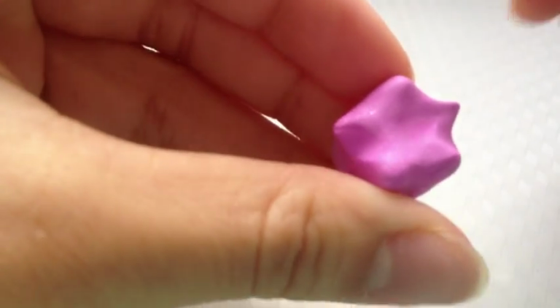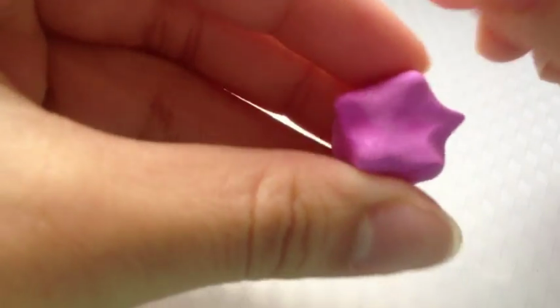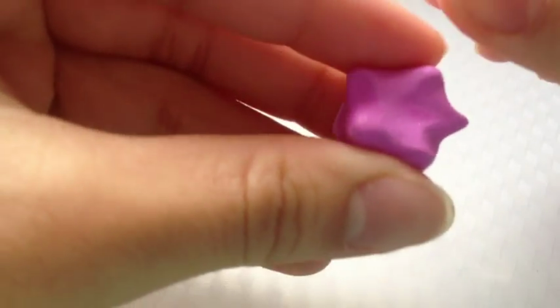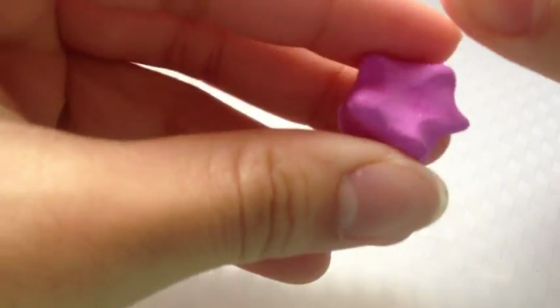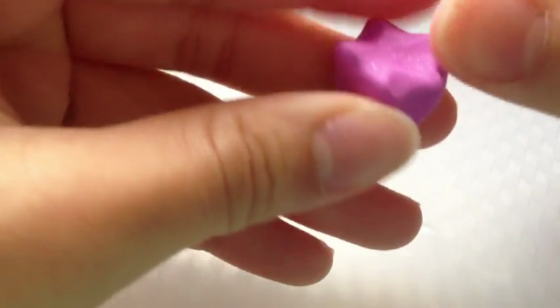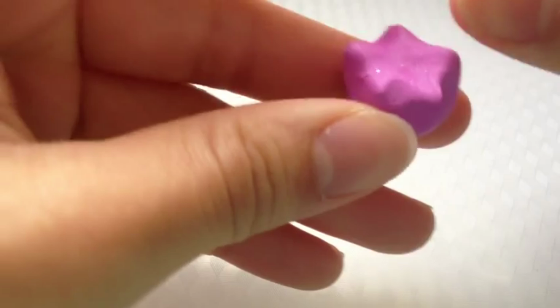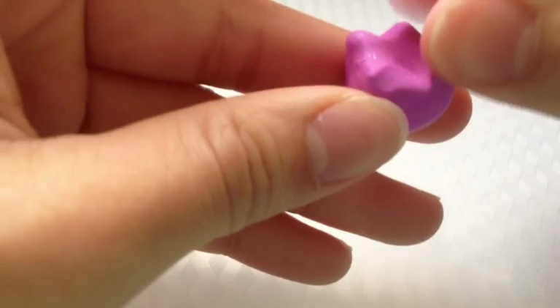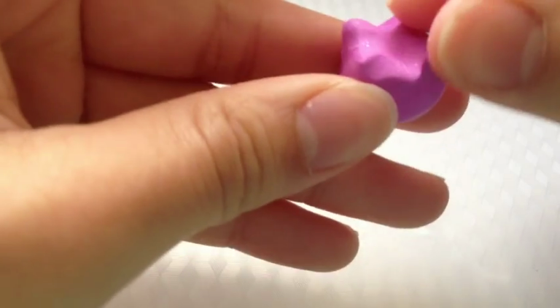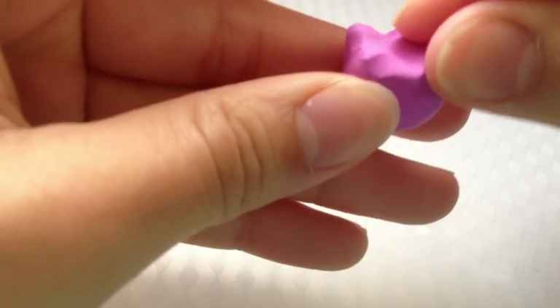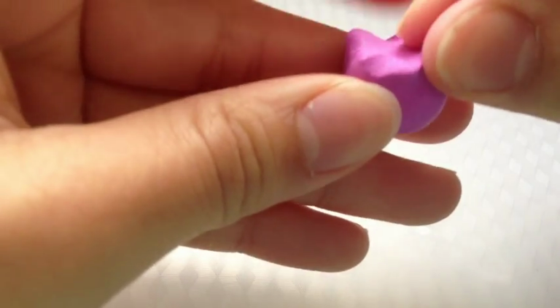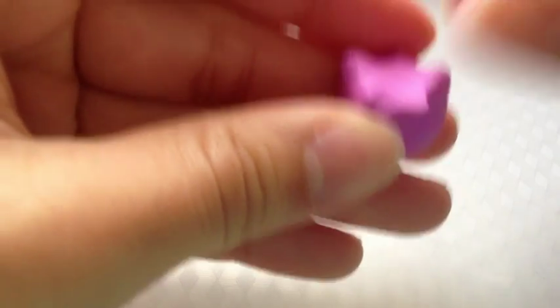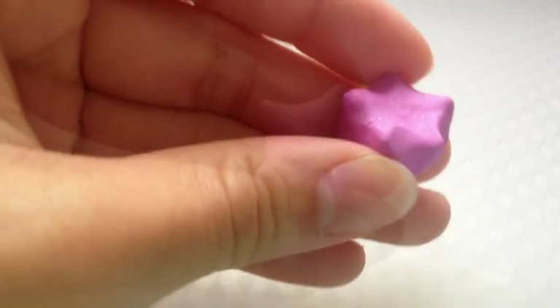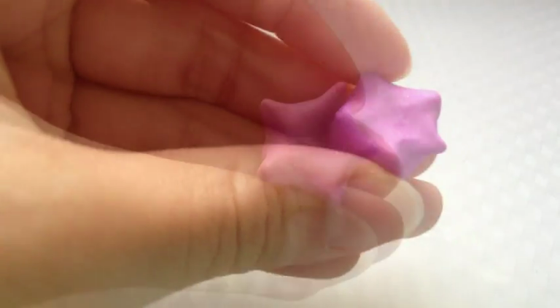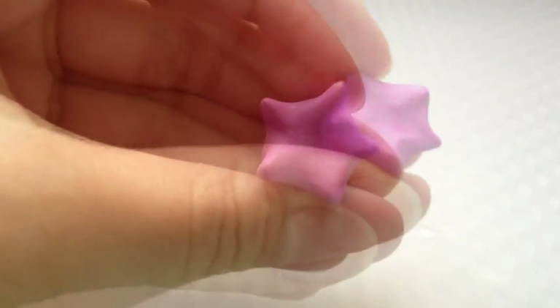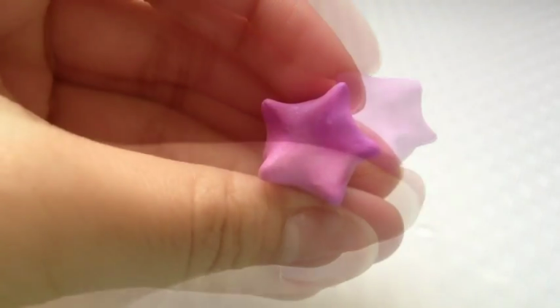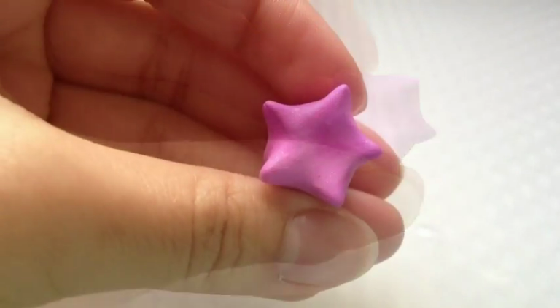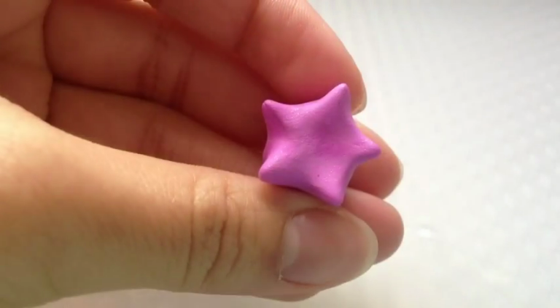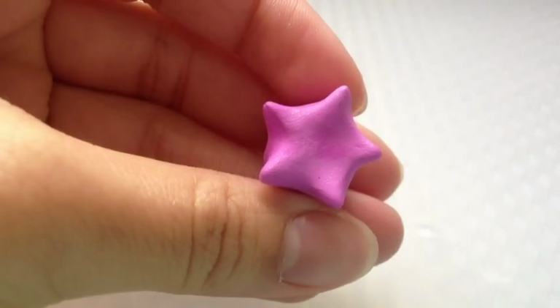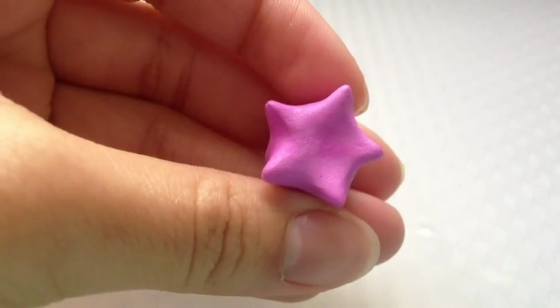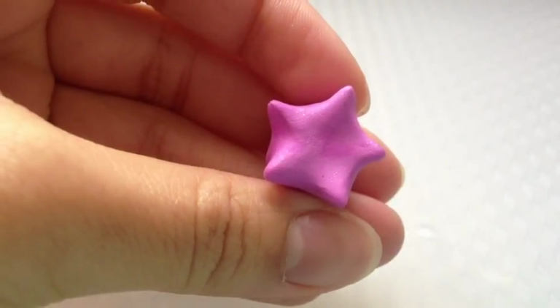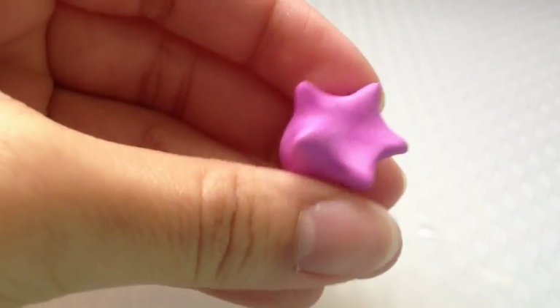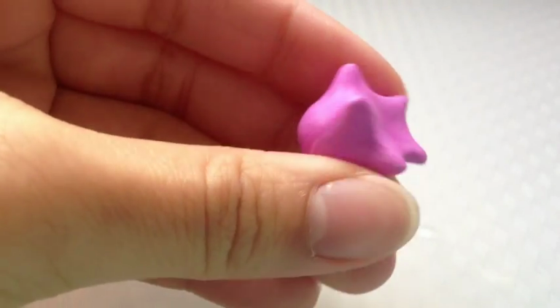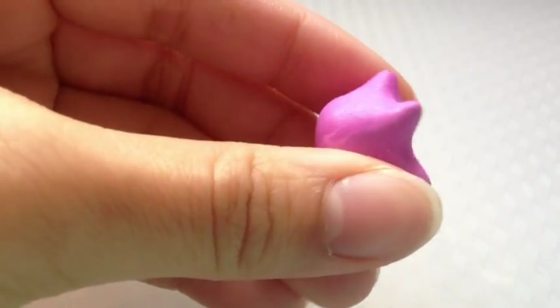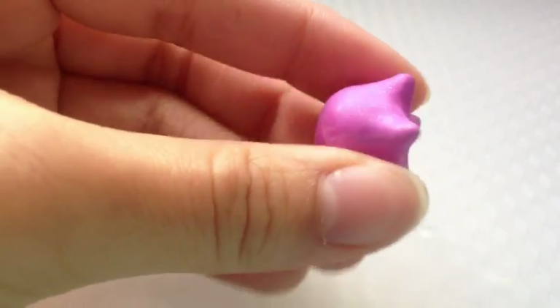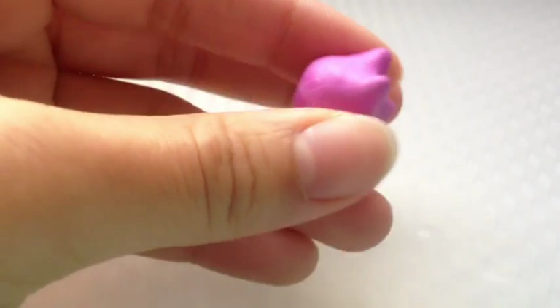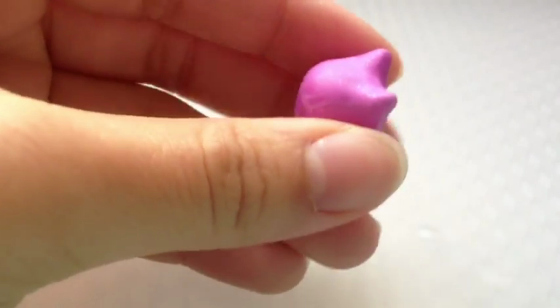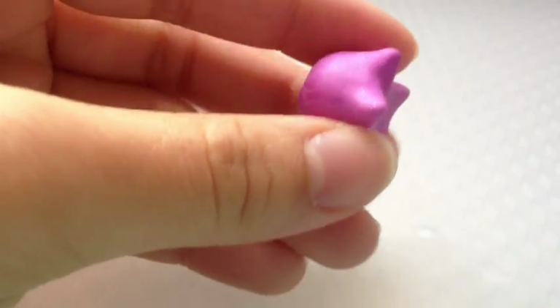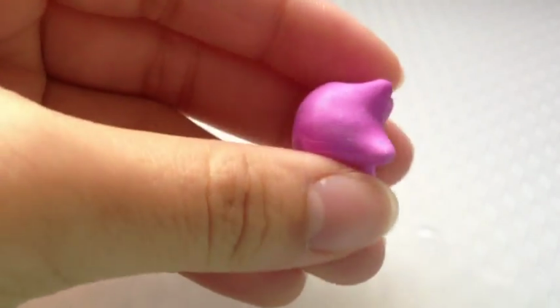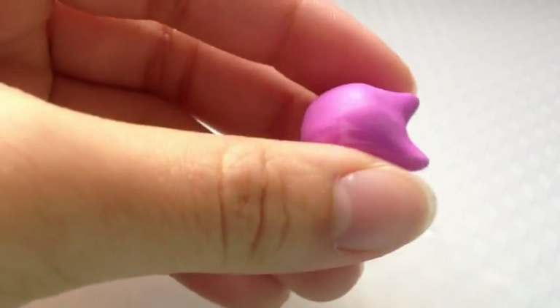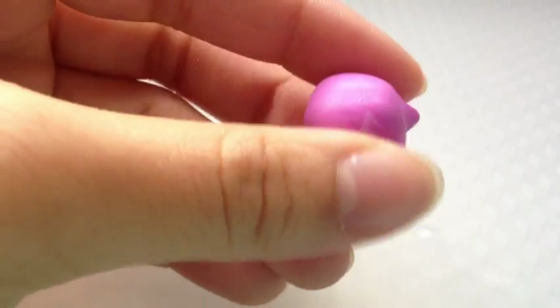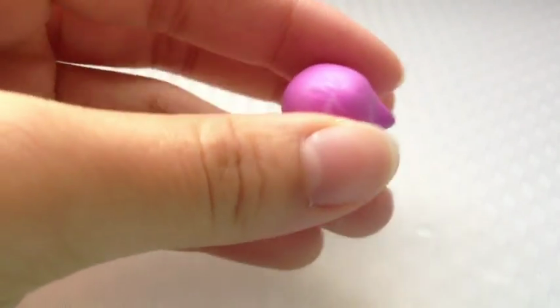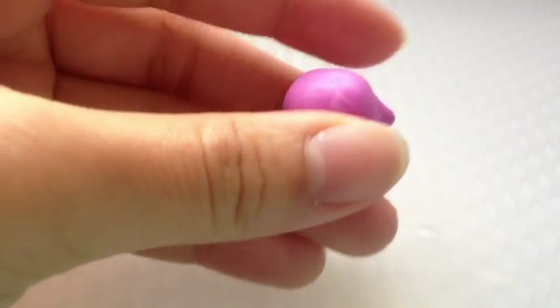Once you're done, just touch it up a little bit, smoothing out the edges so it all looks neat and tidy.